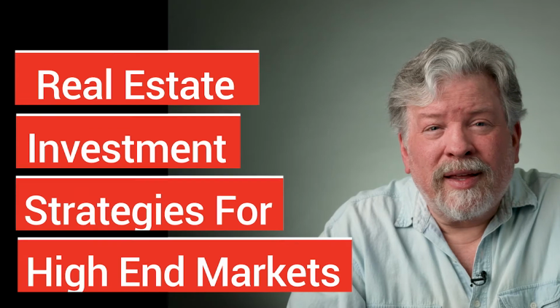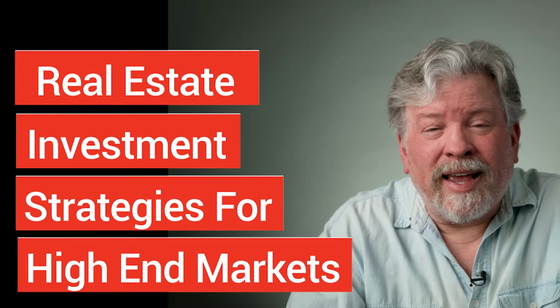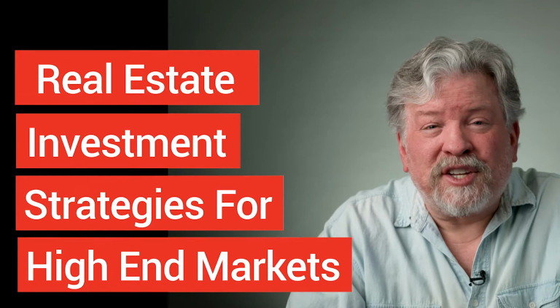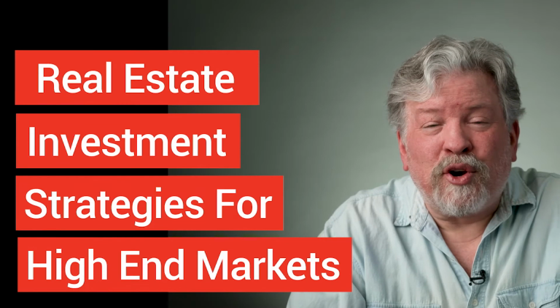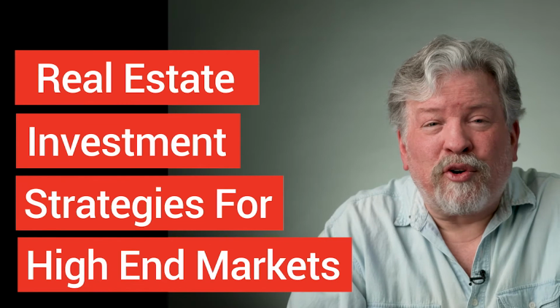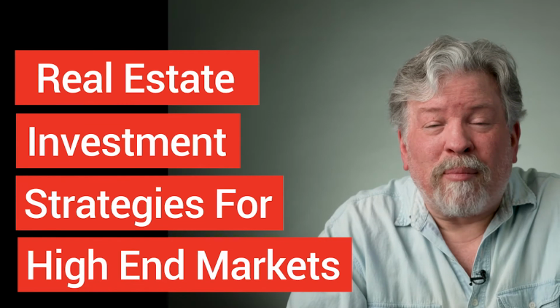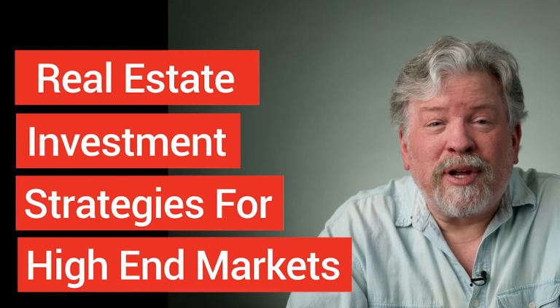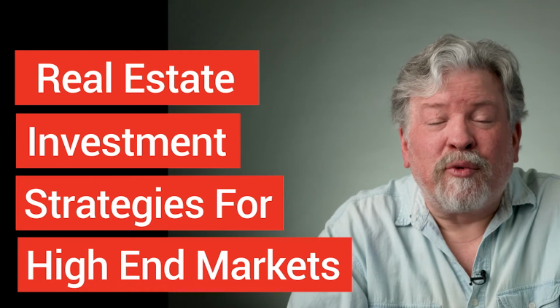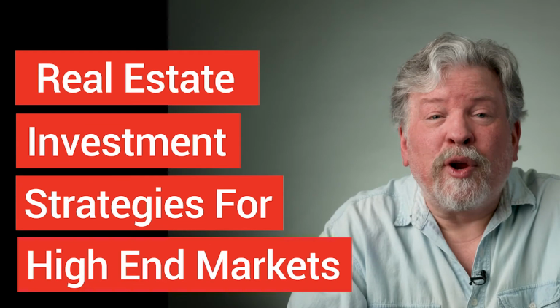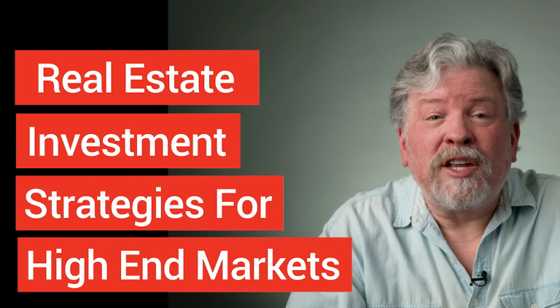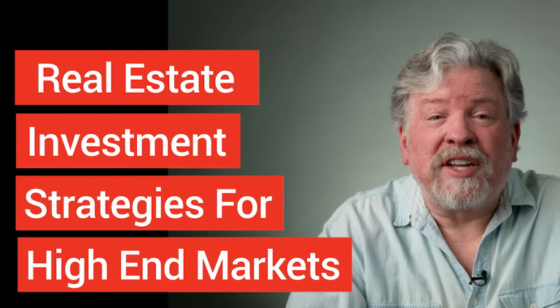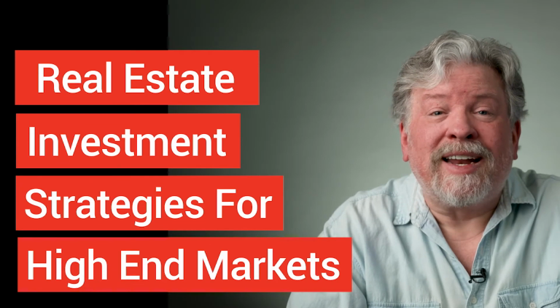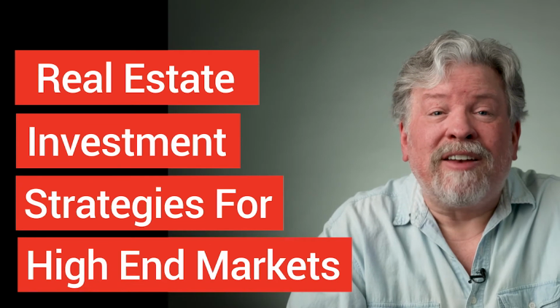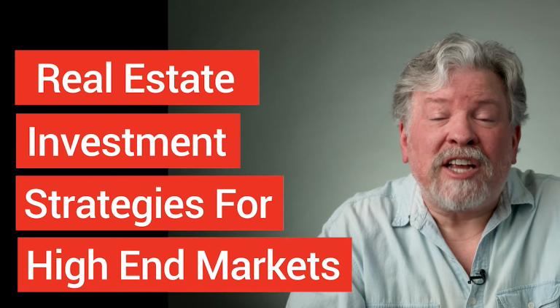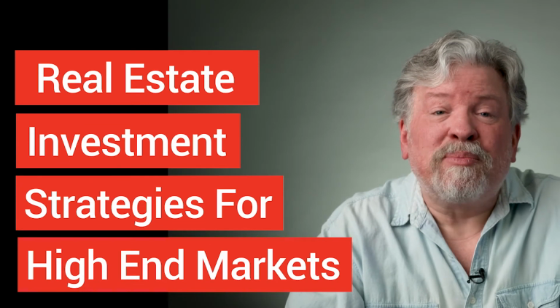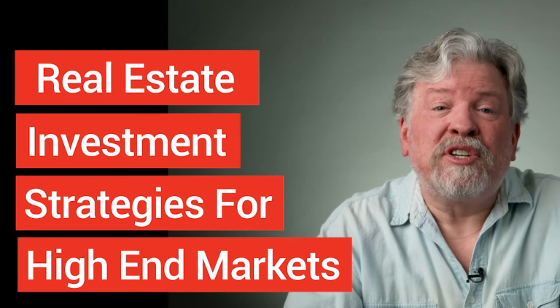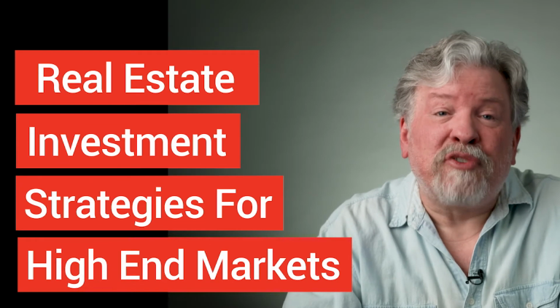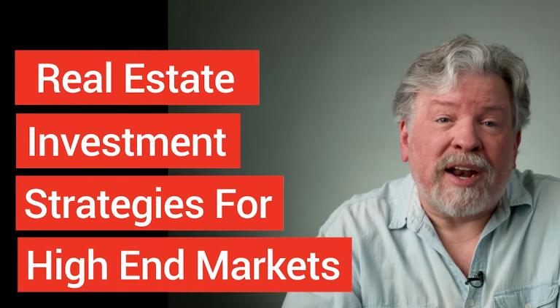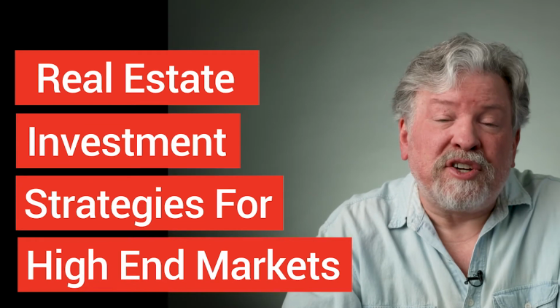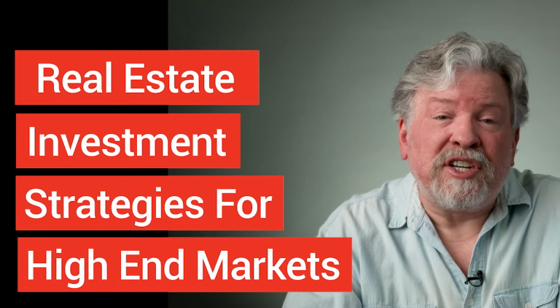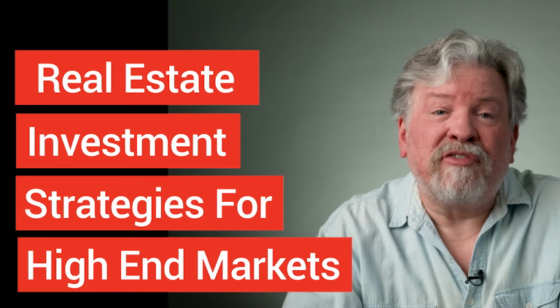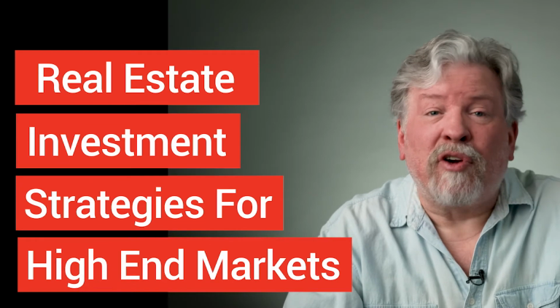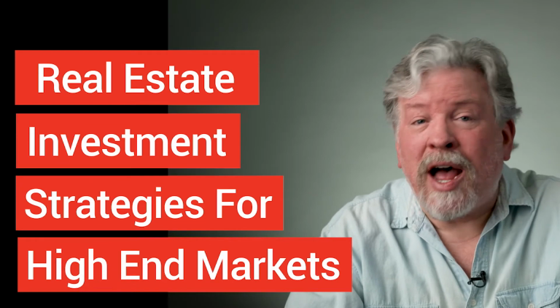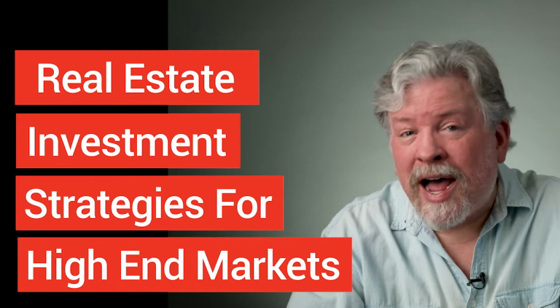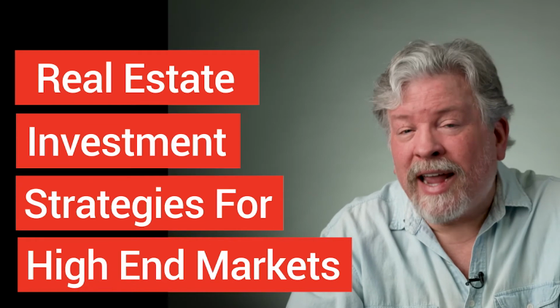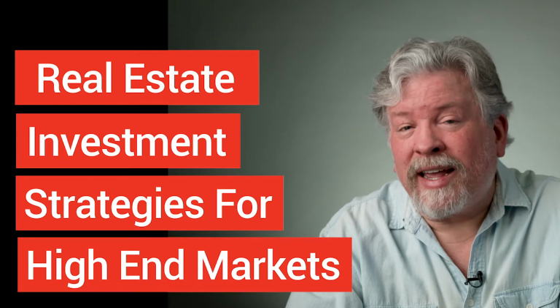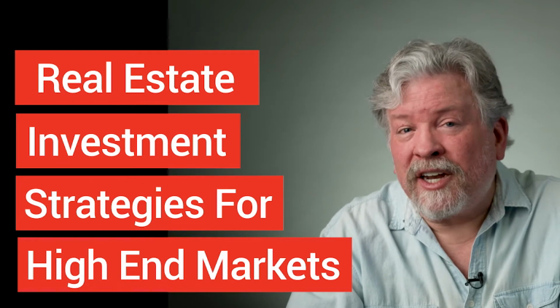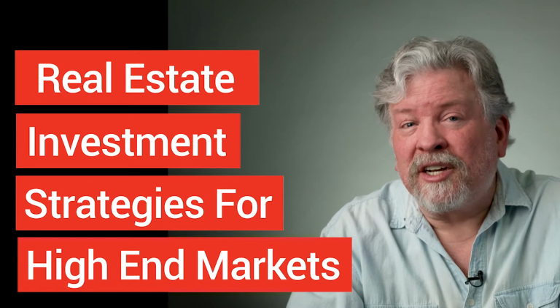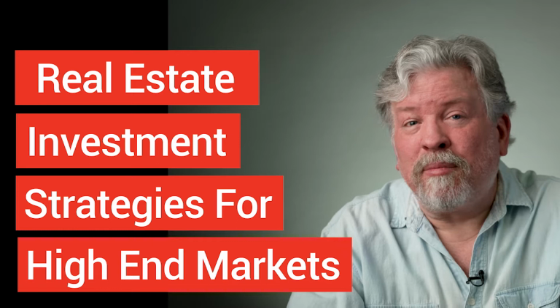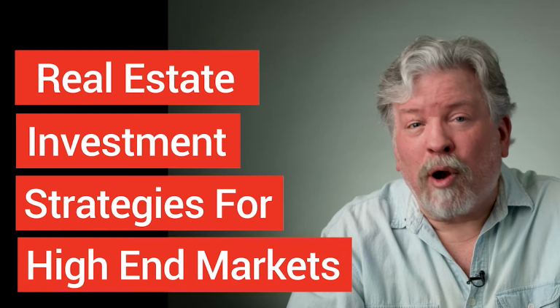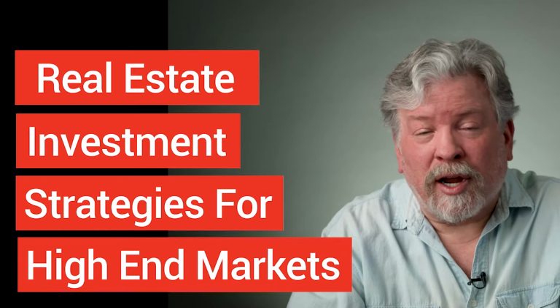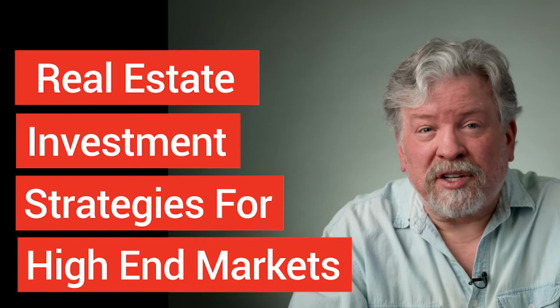Hey, it's Joe Crump. Real estate investment strategies for high-end markets.